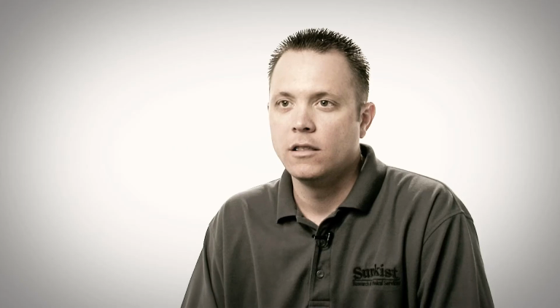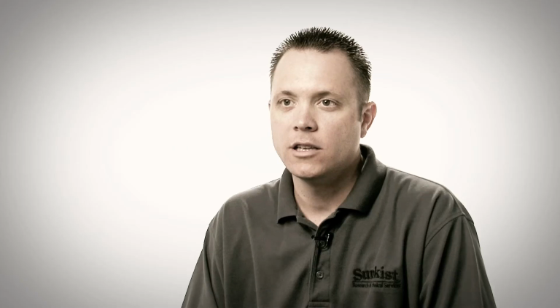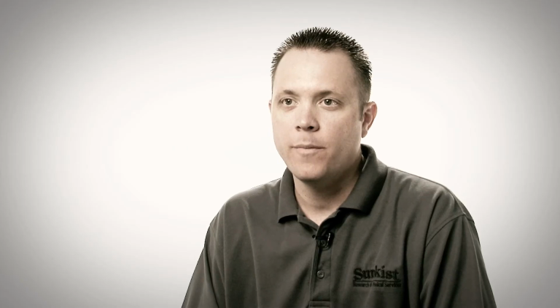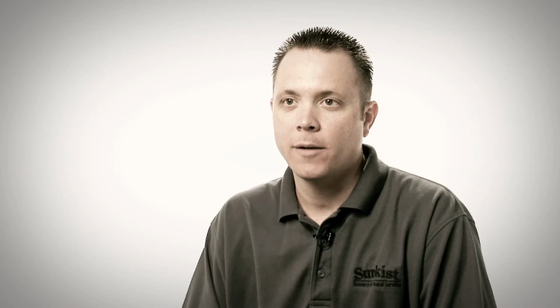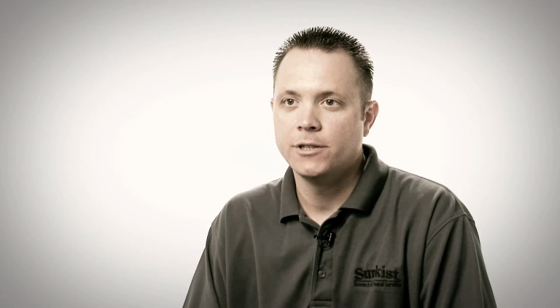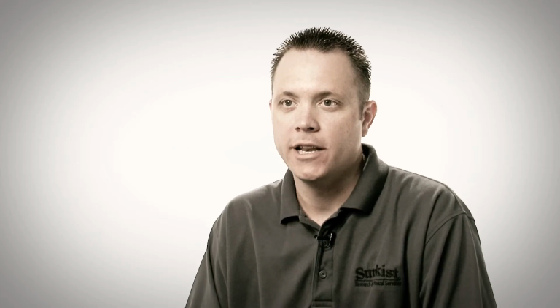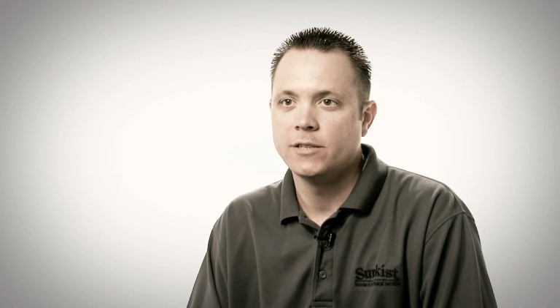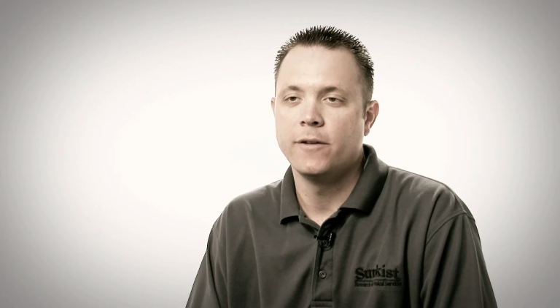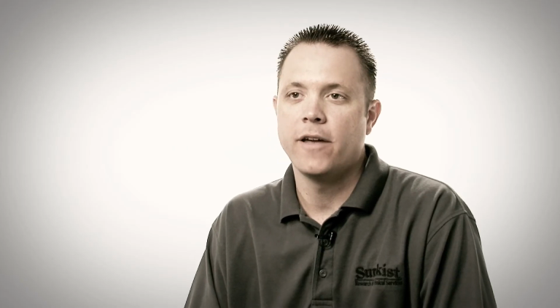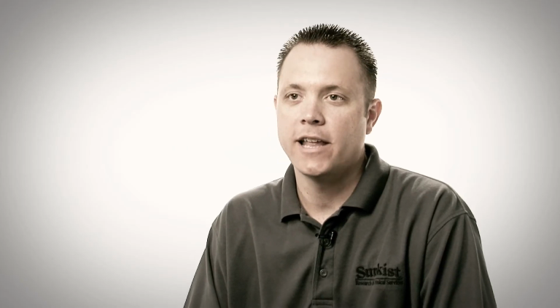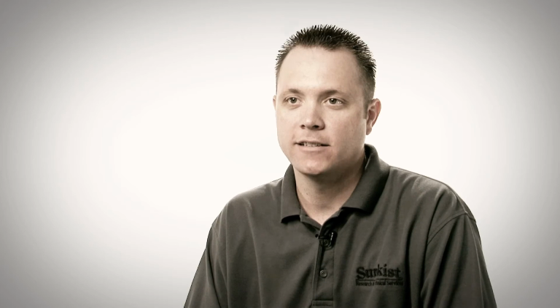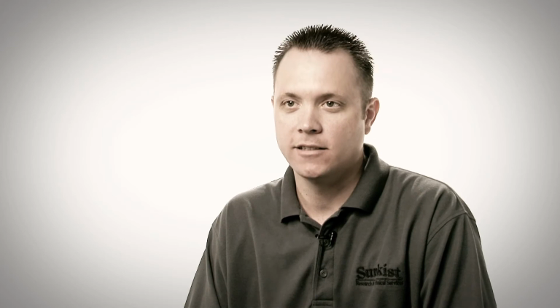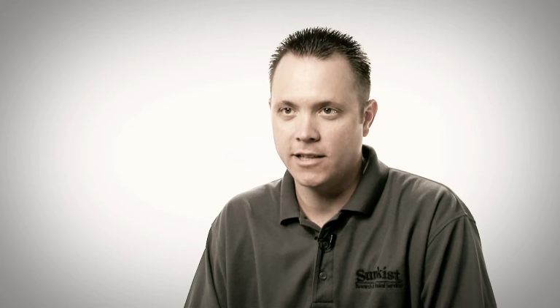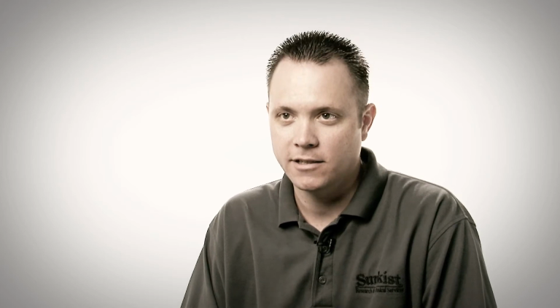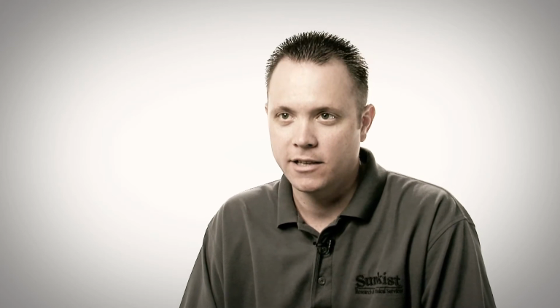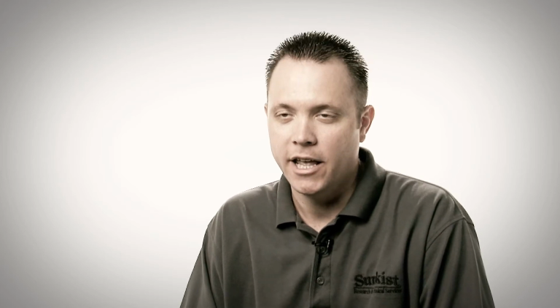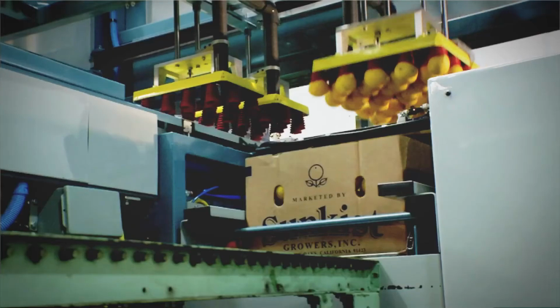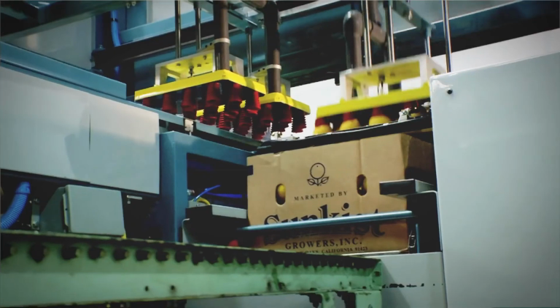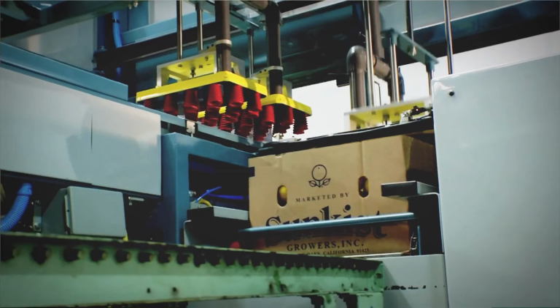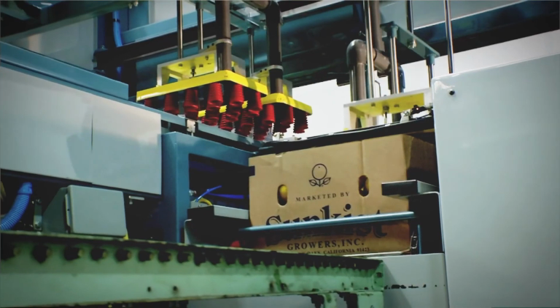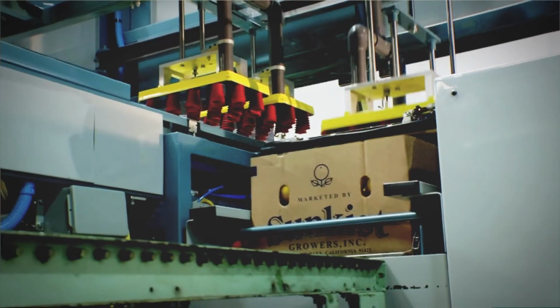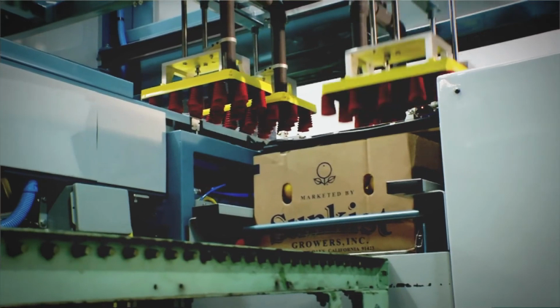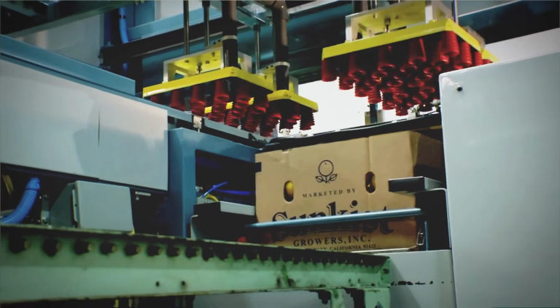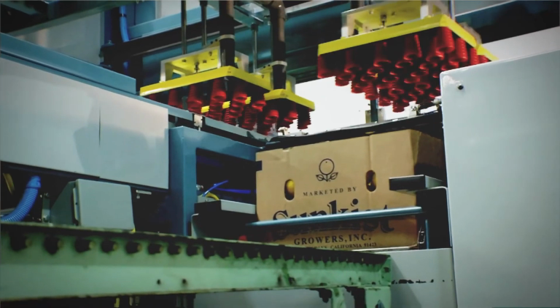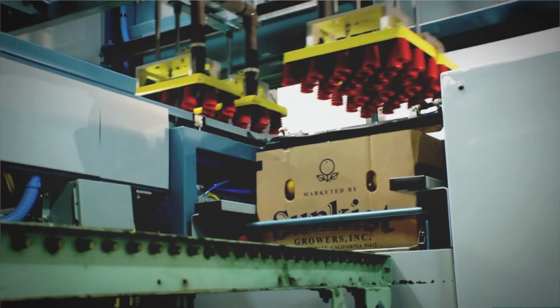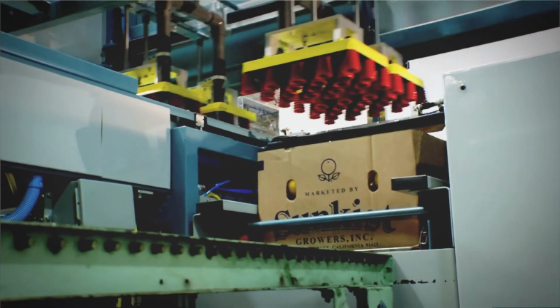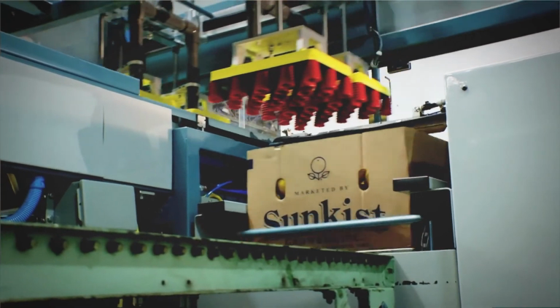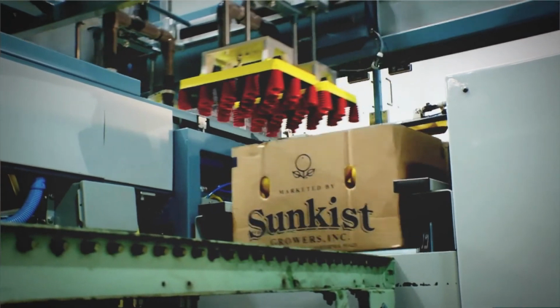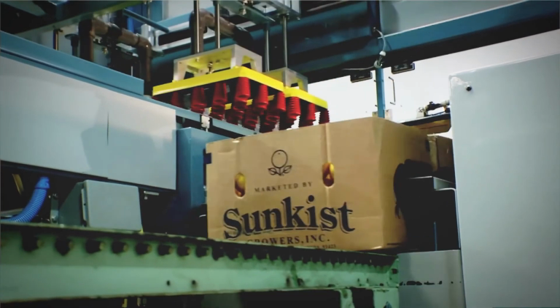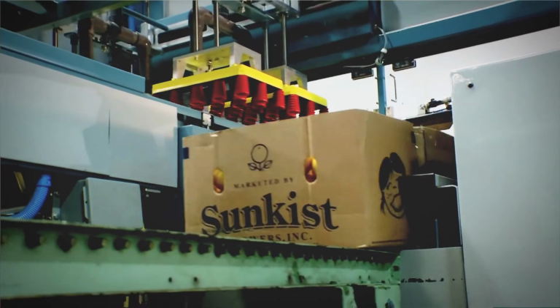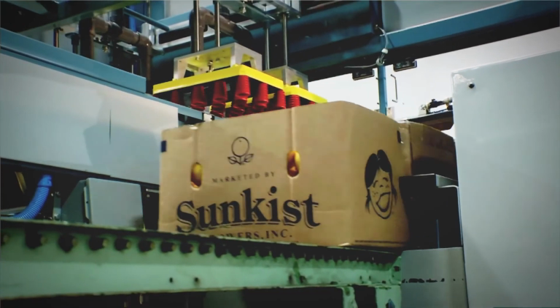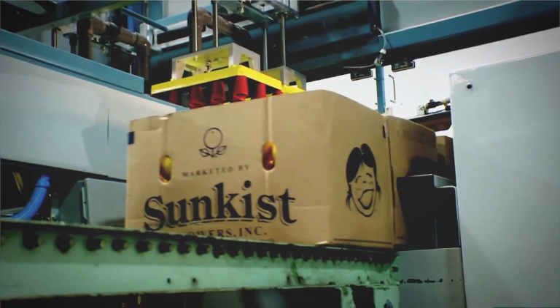The SunPak machine has been a fantastic success. We have multiple orders being built as we speak, and they're going to be shipped all over the world.